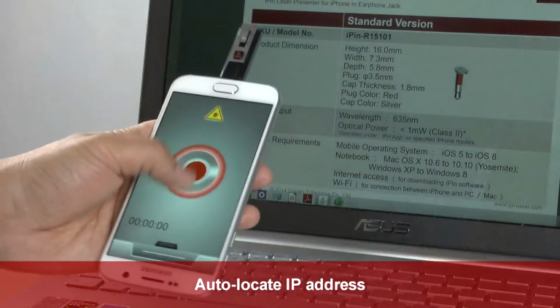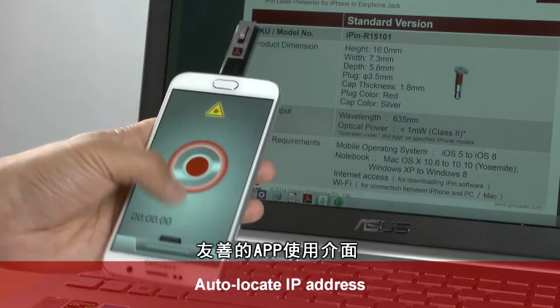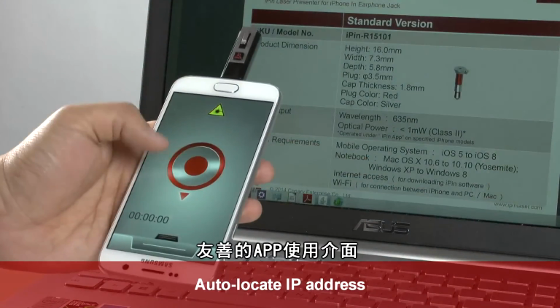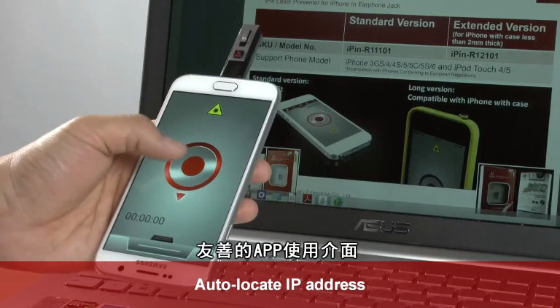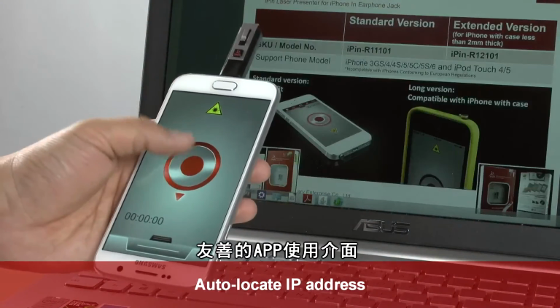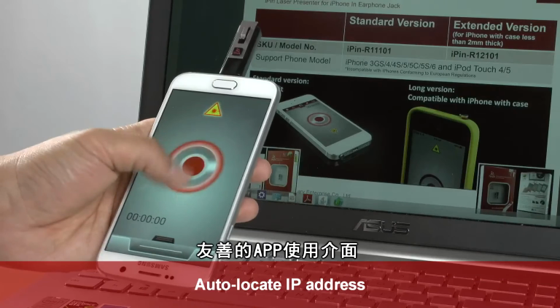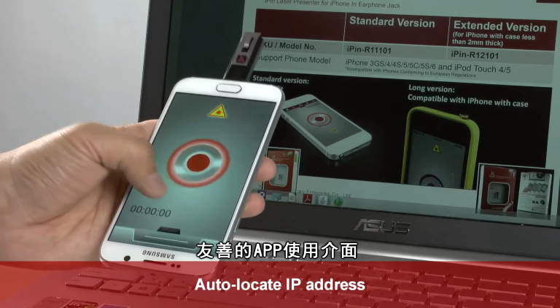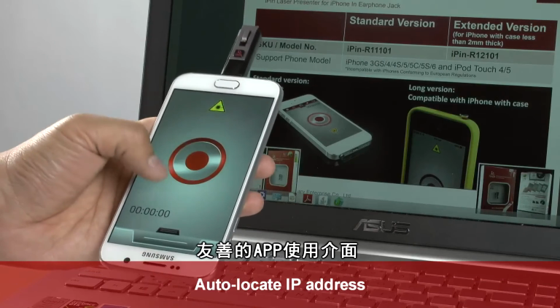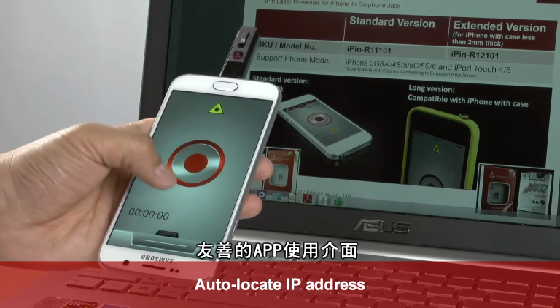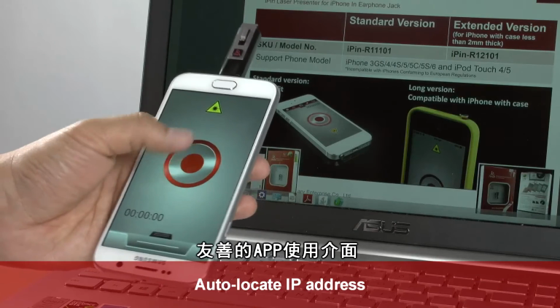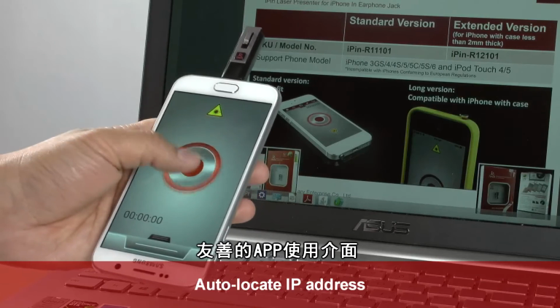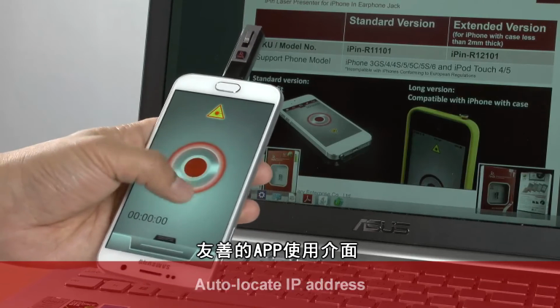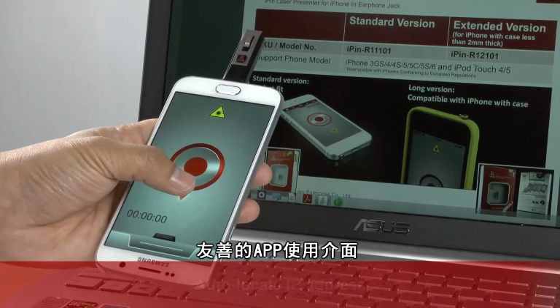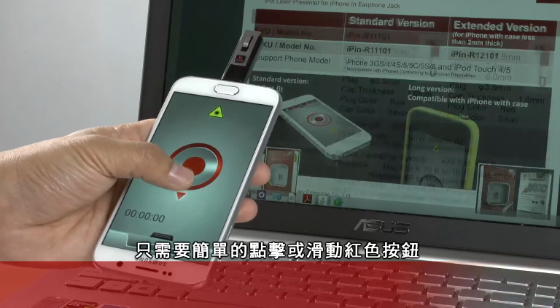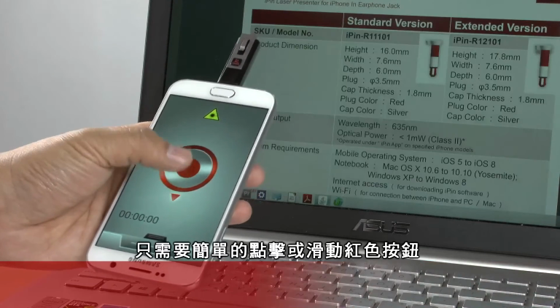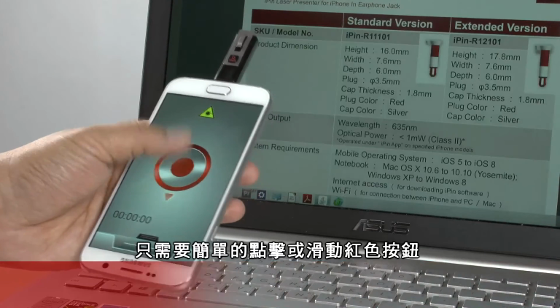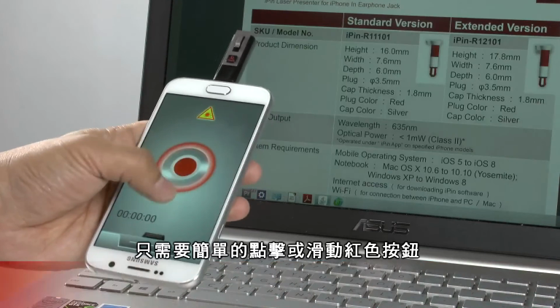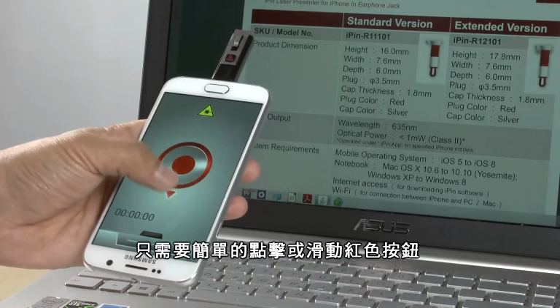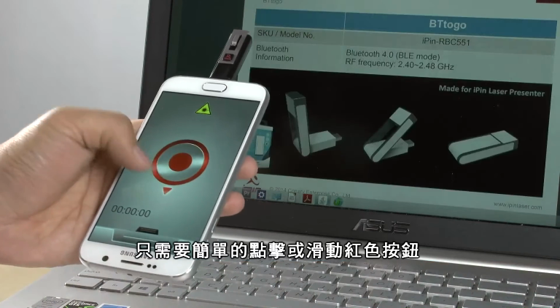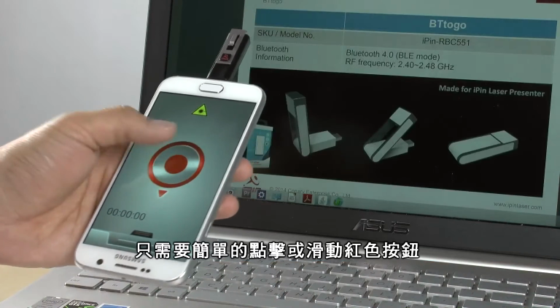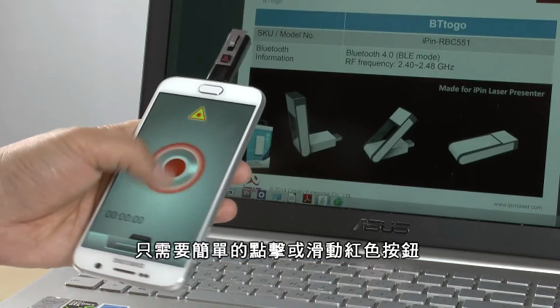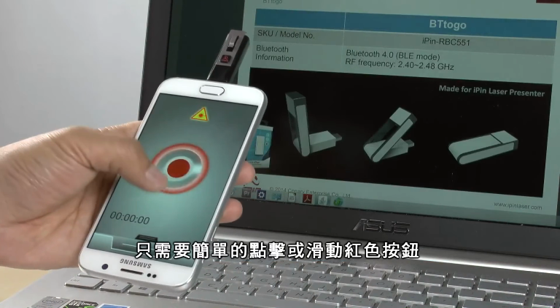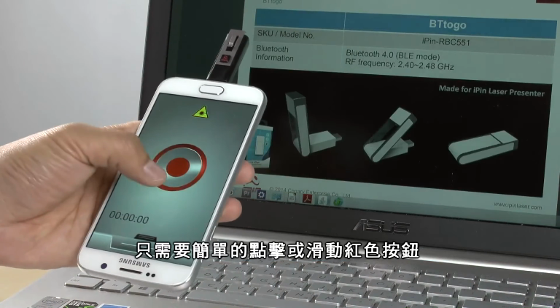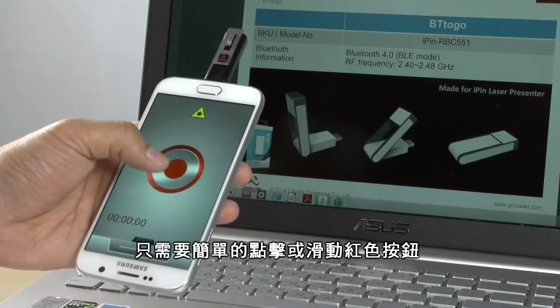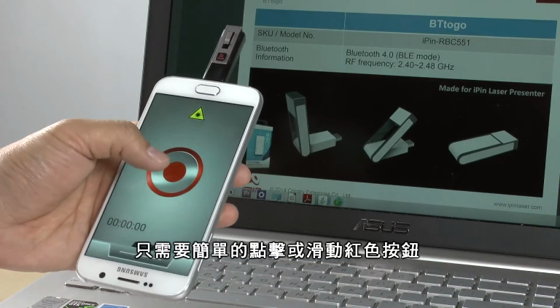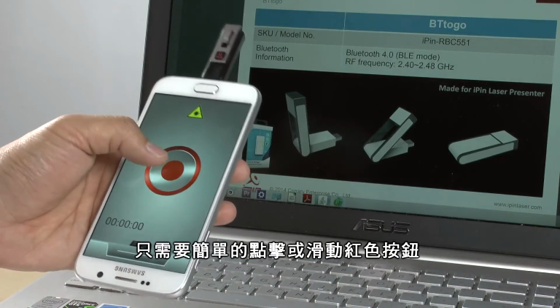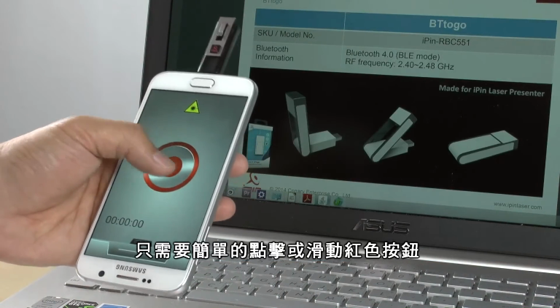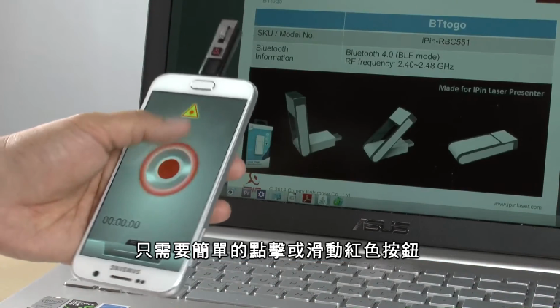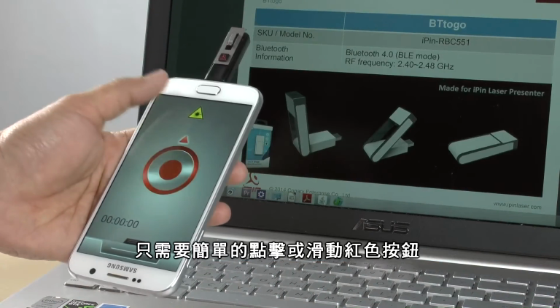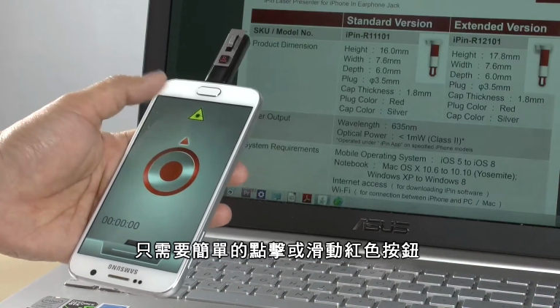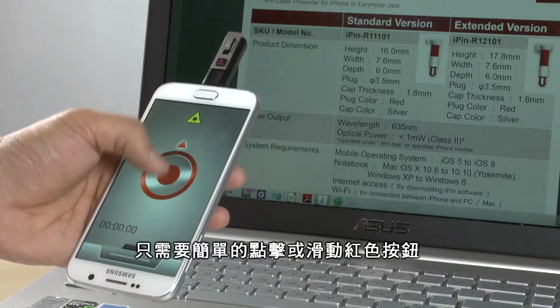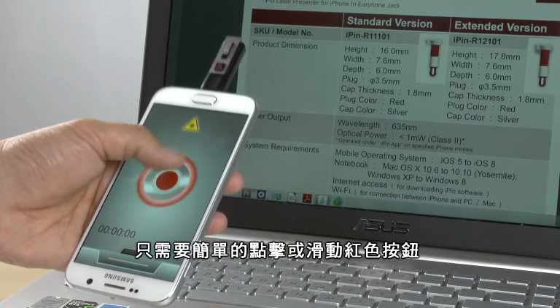A user-friendly app. Just a red button. Simply click and swipe.